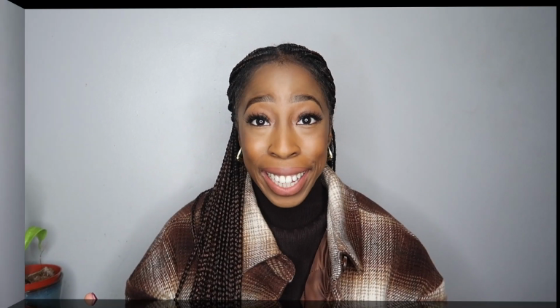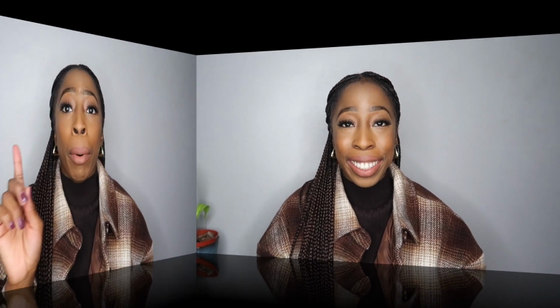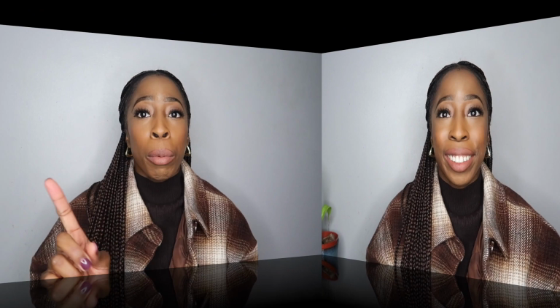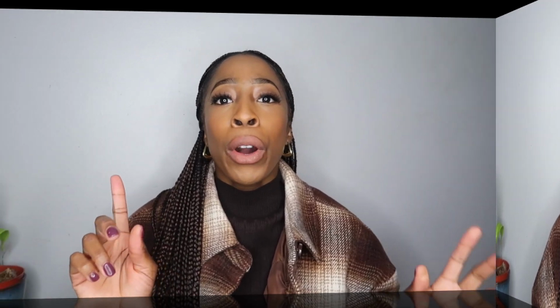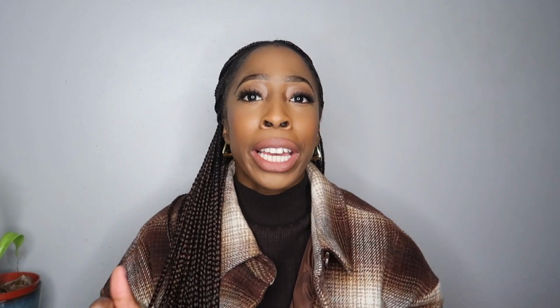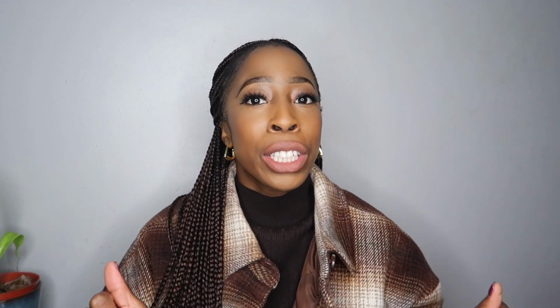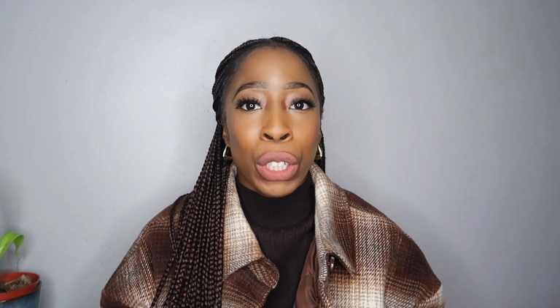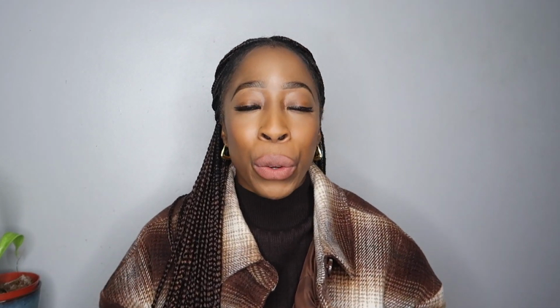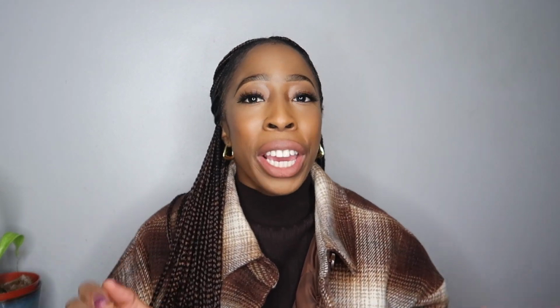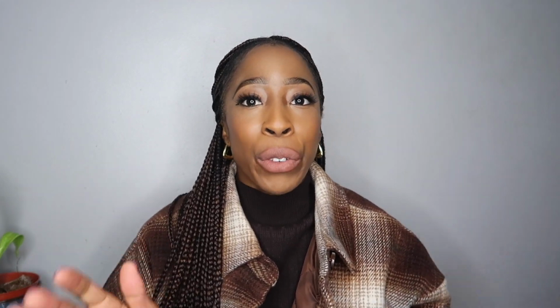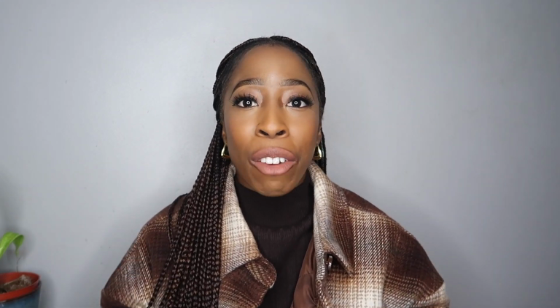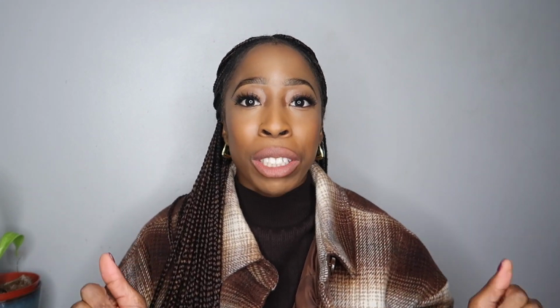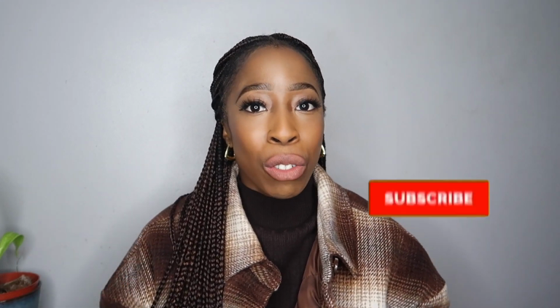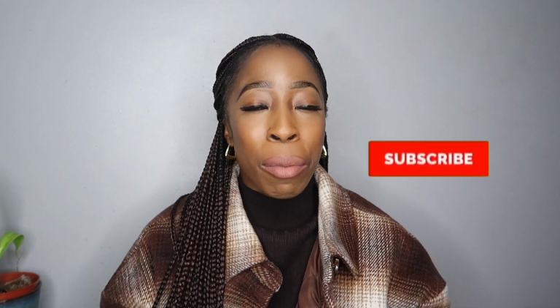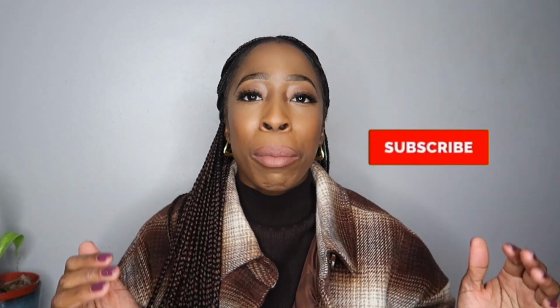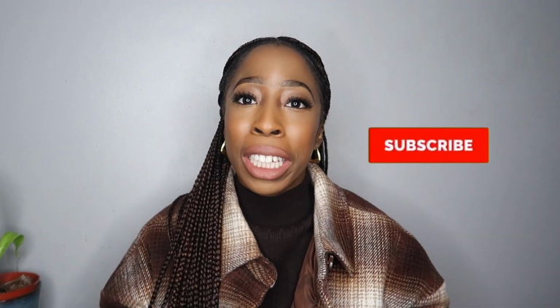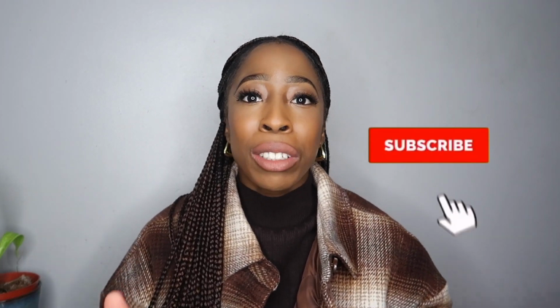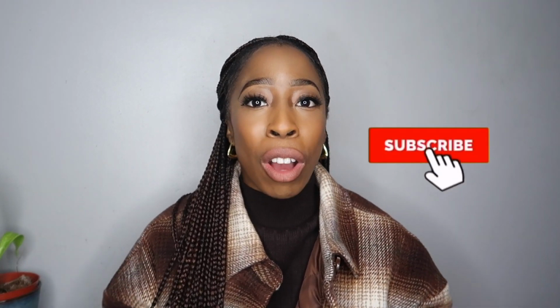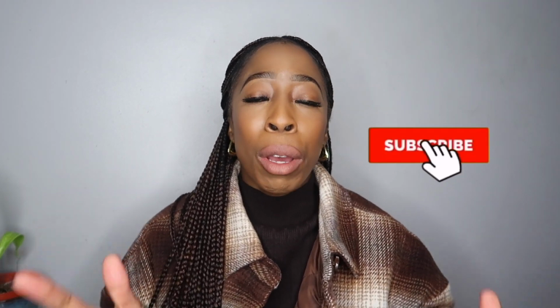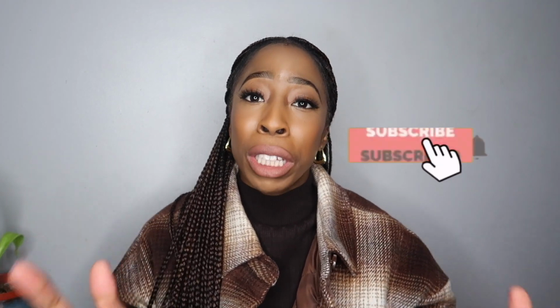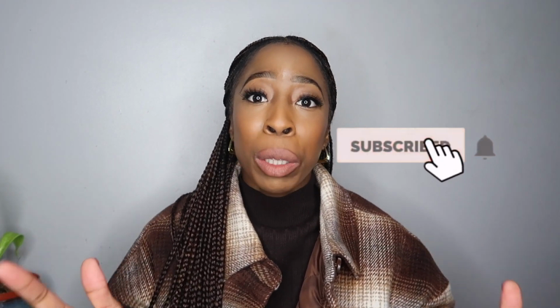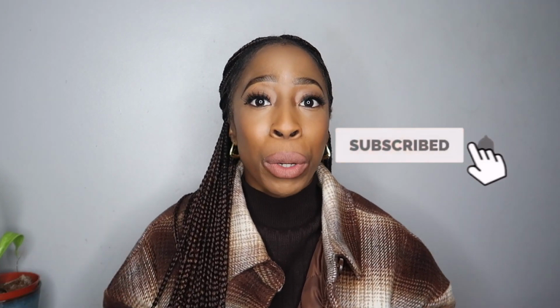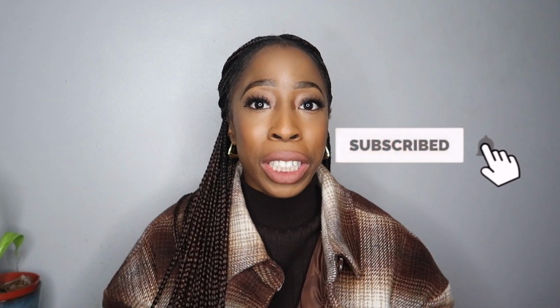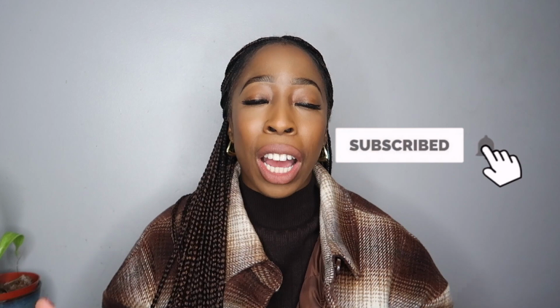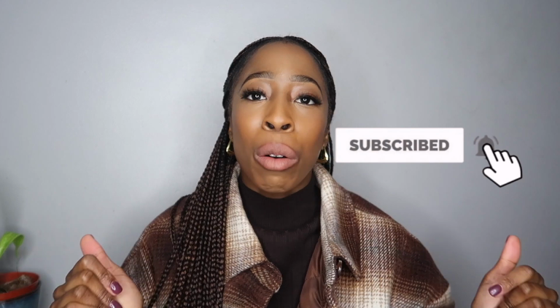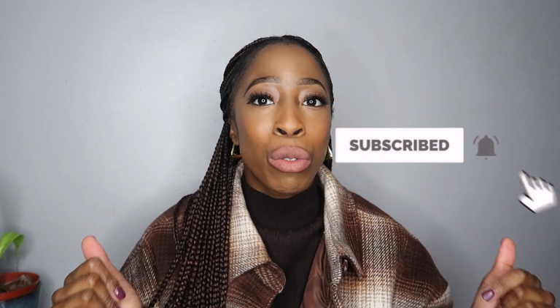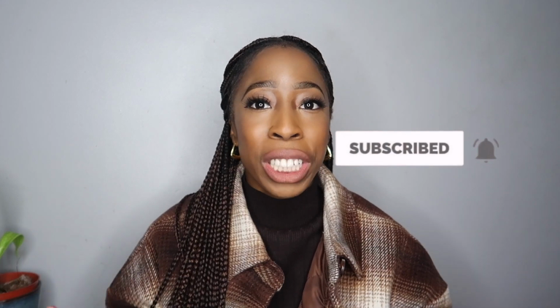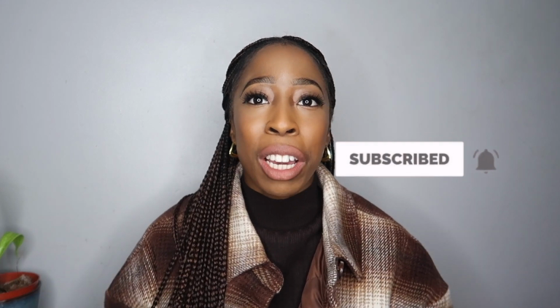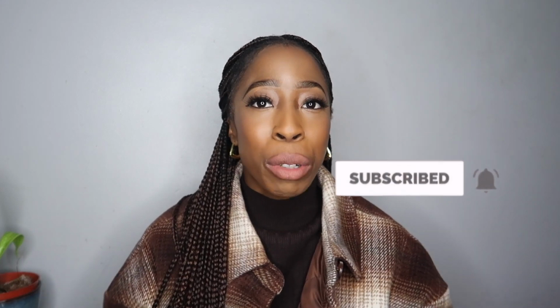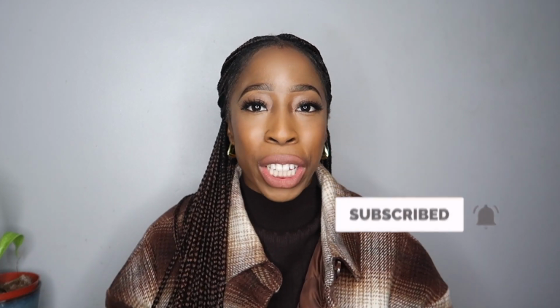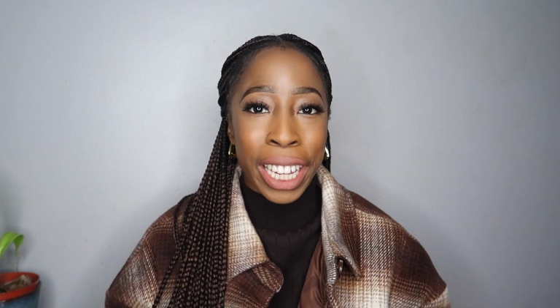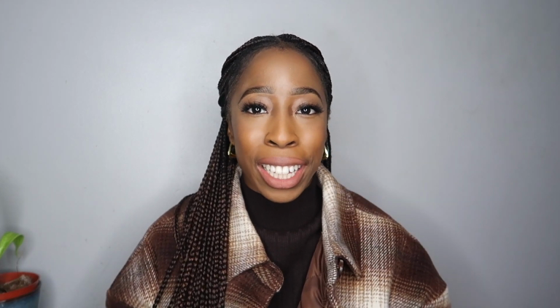But before I get into this video, if you haven't subscribed, please subscribe — please support a sister. I would really appreciate it guys.